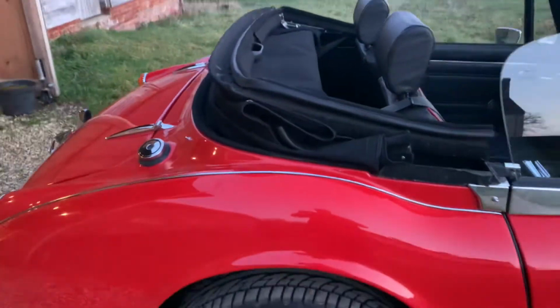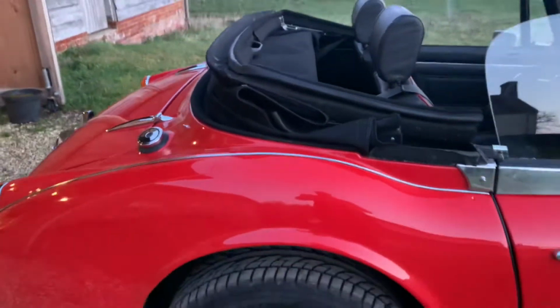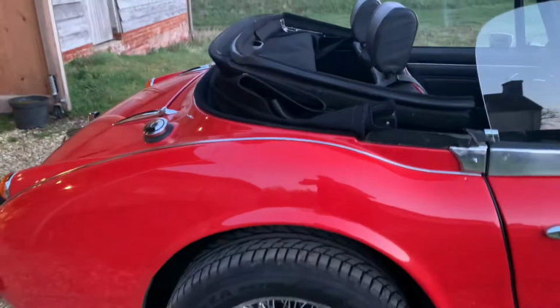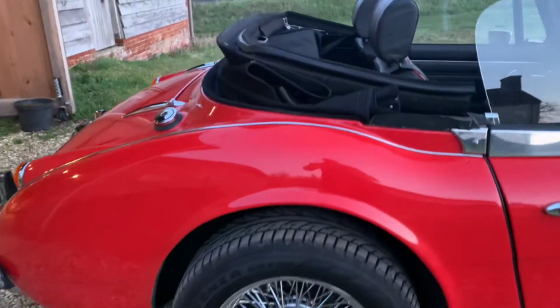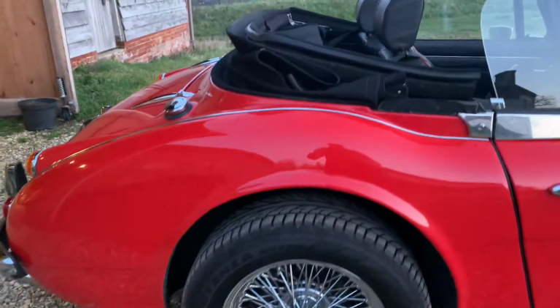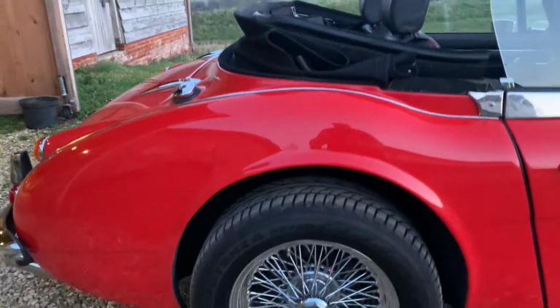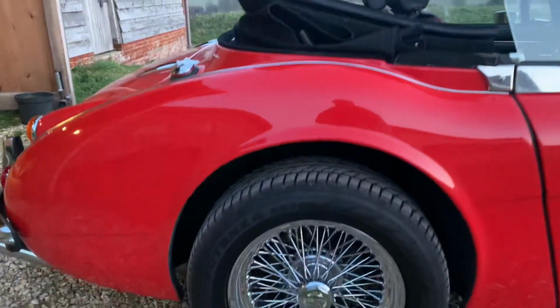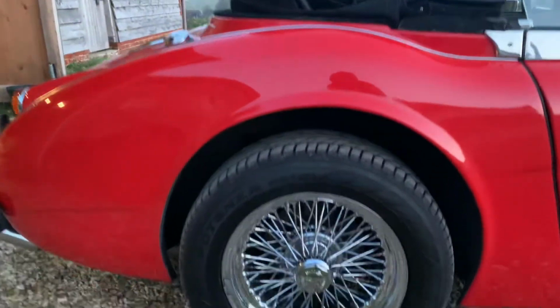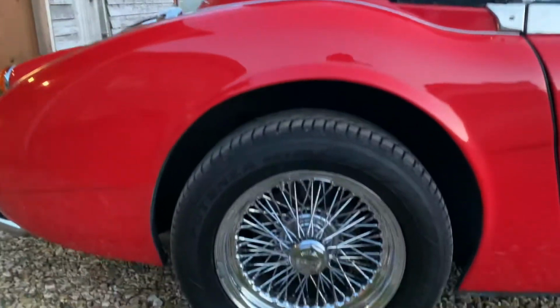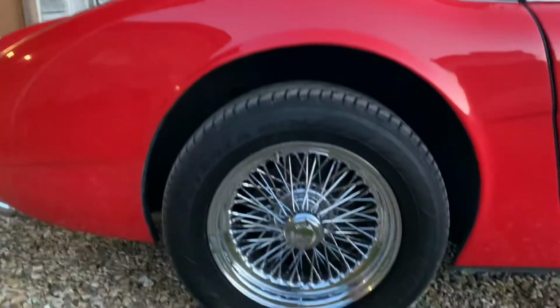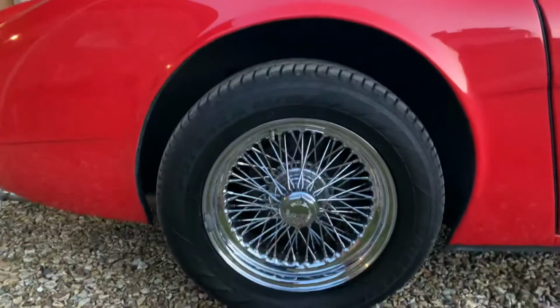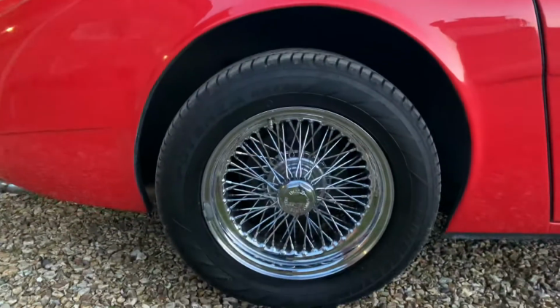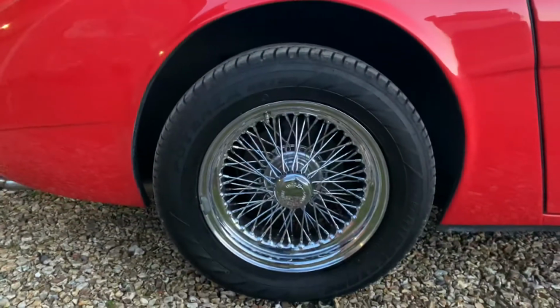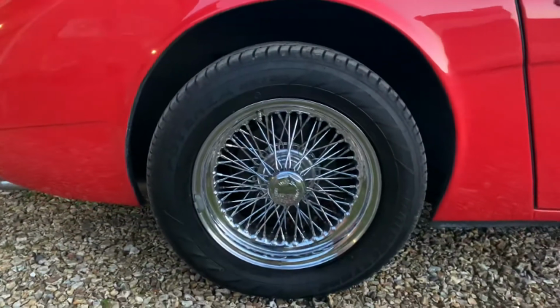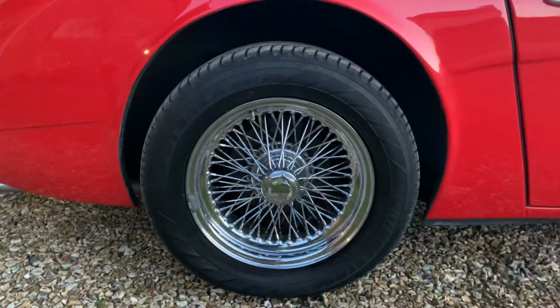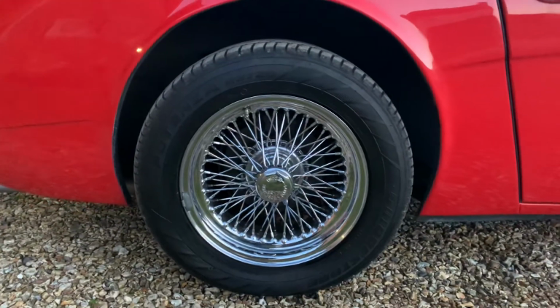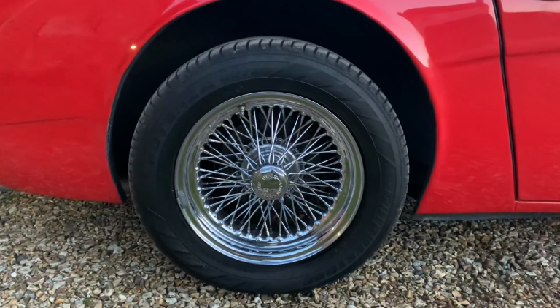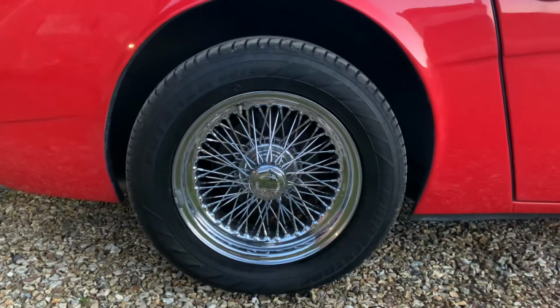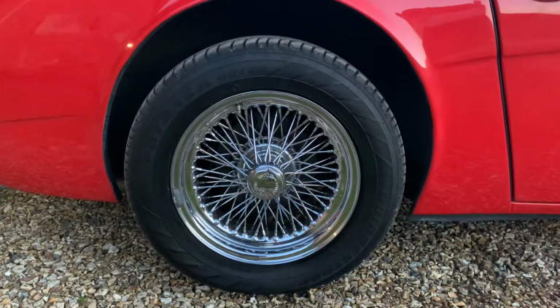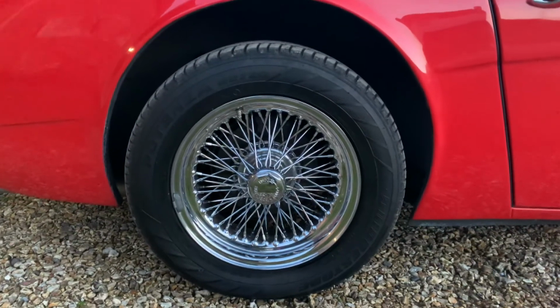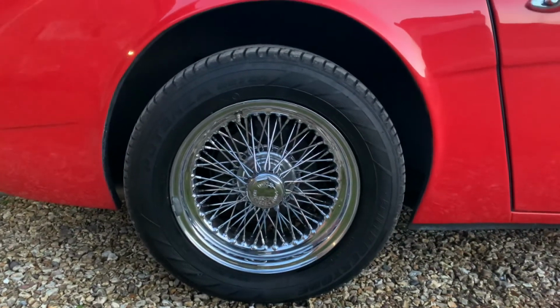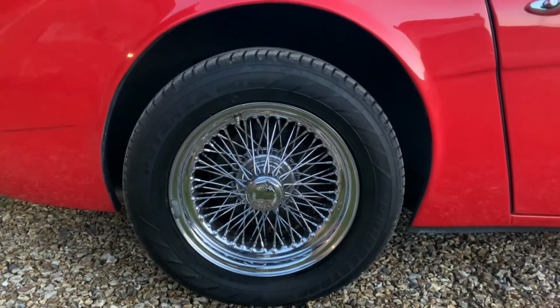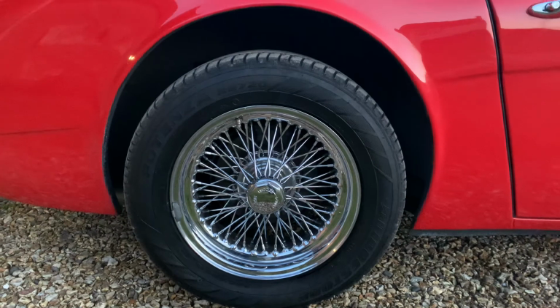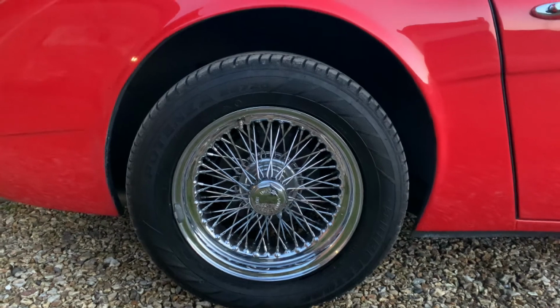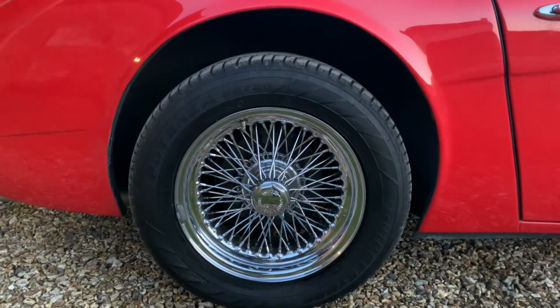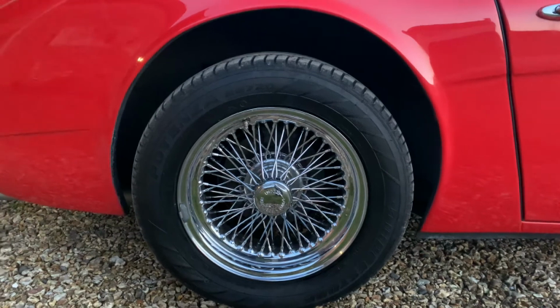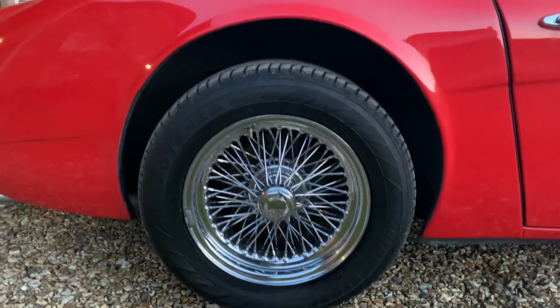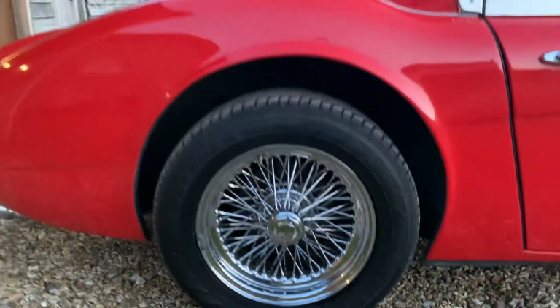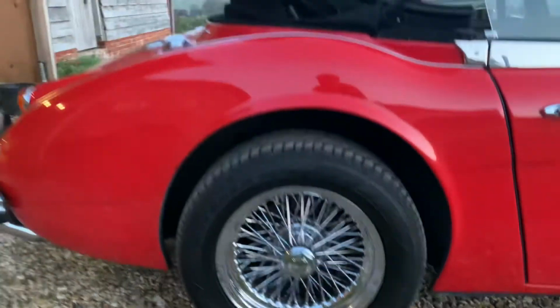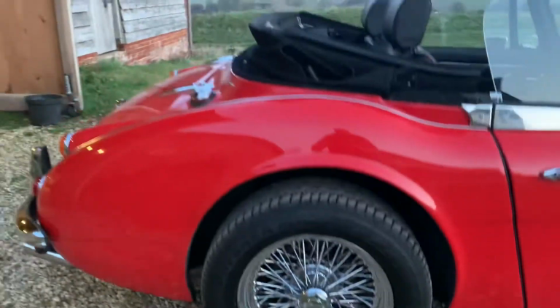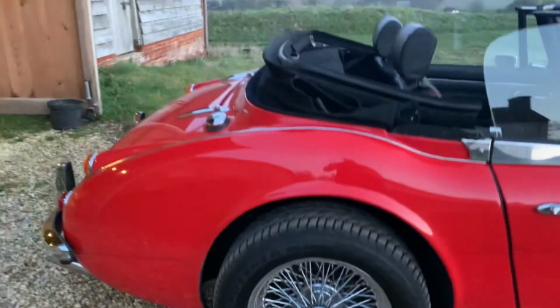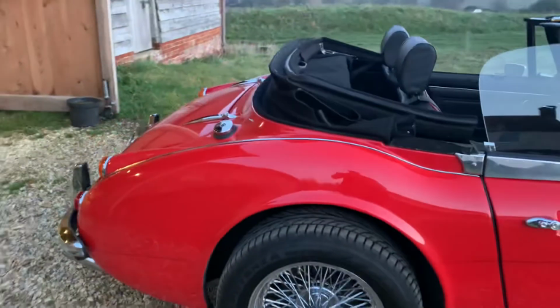The wheels are superb — the wire wheels there, deep dish, look really fantastic on this car.